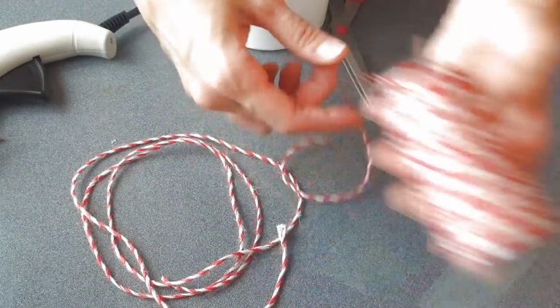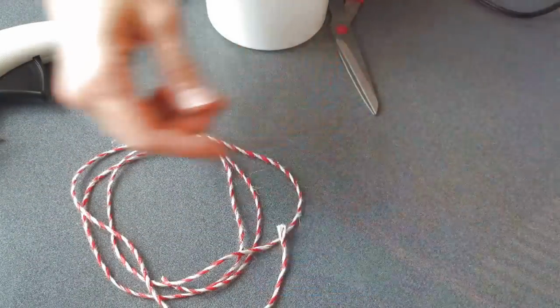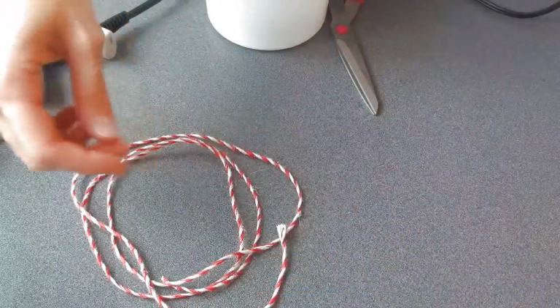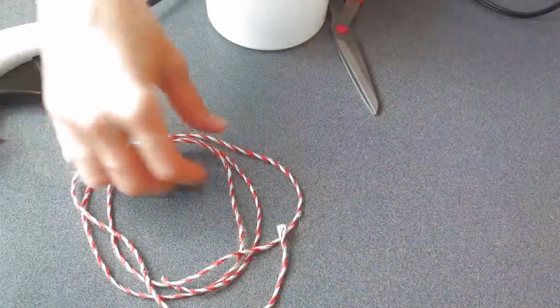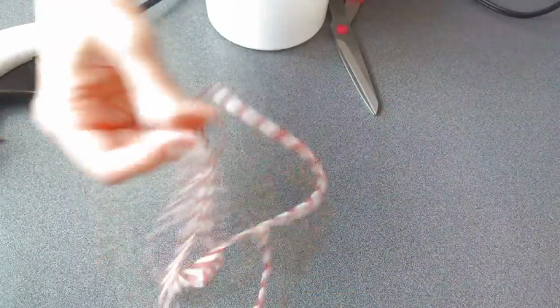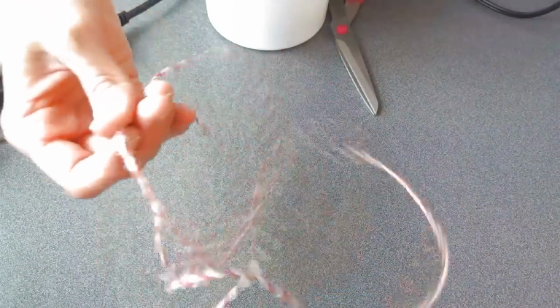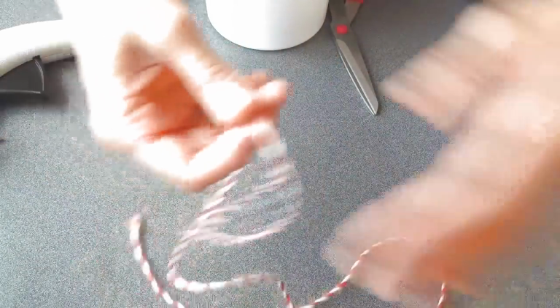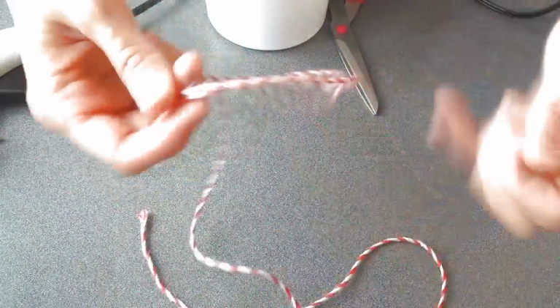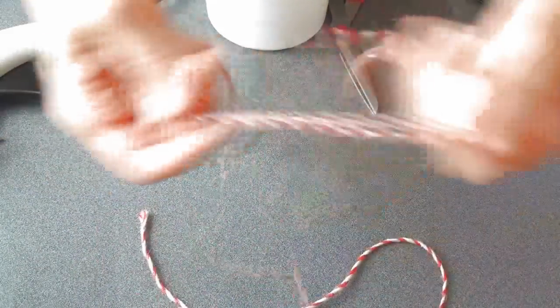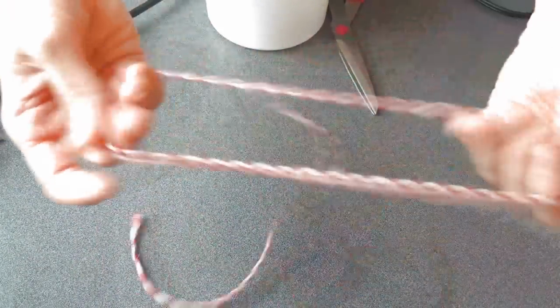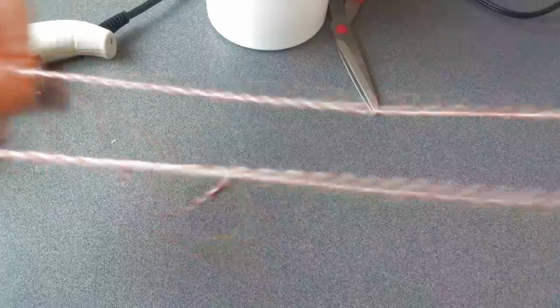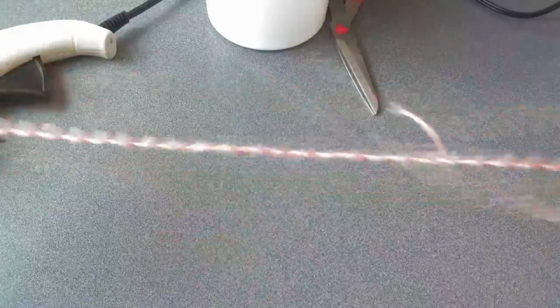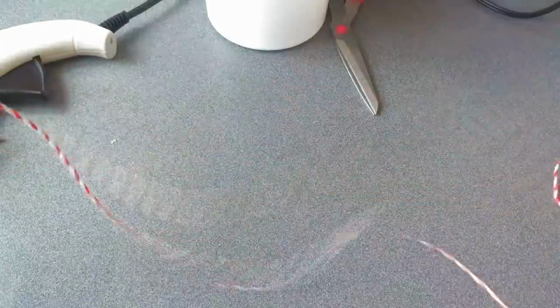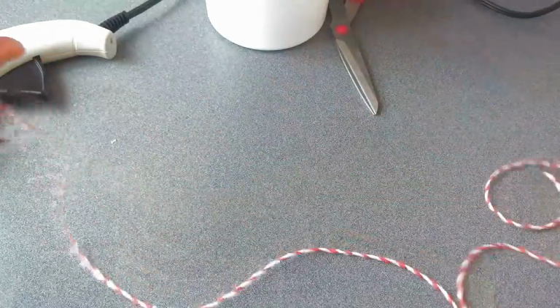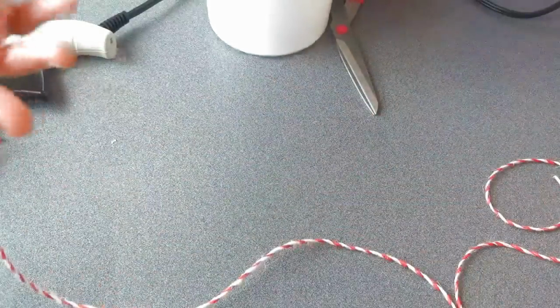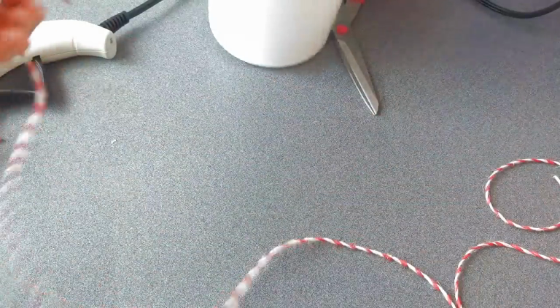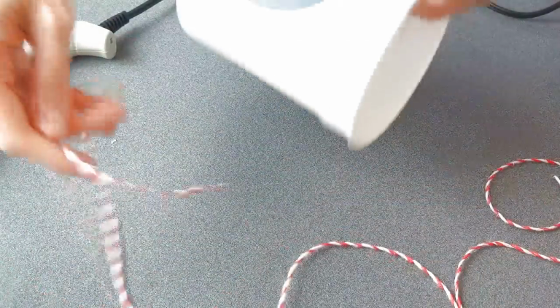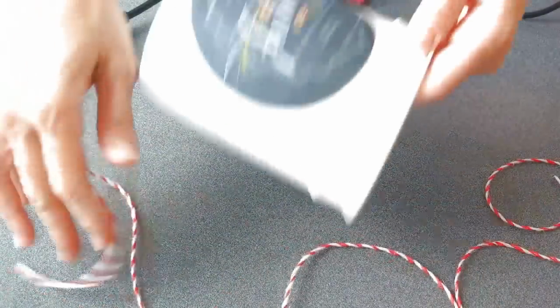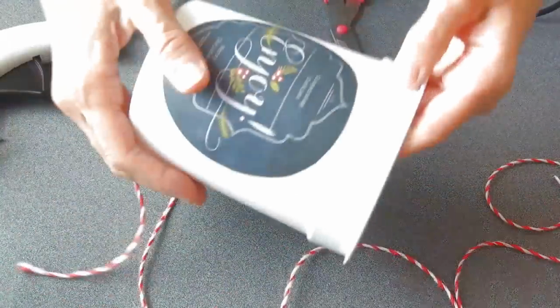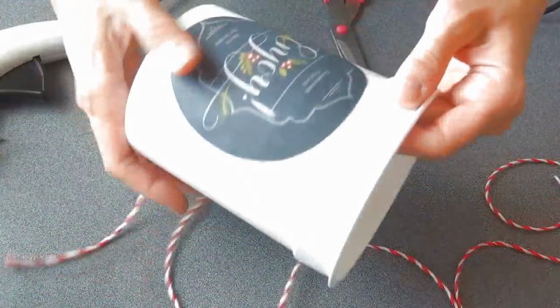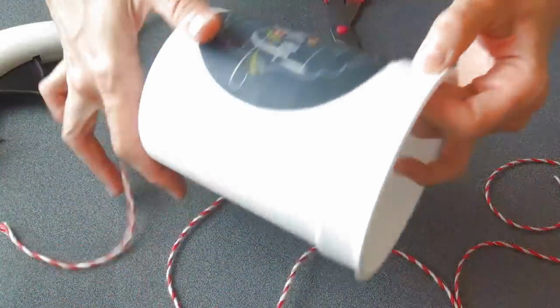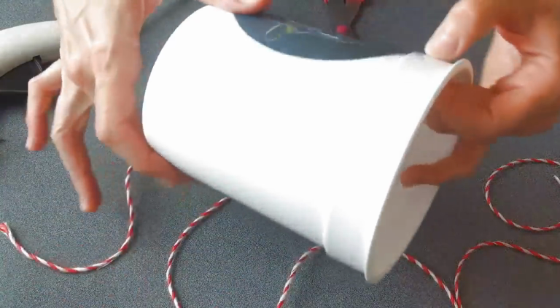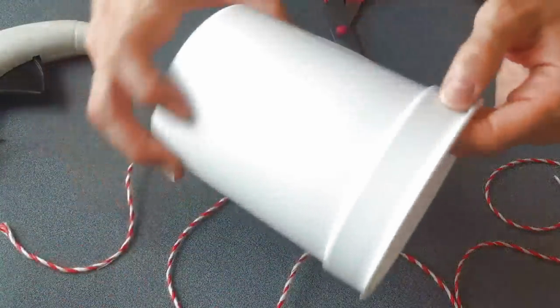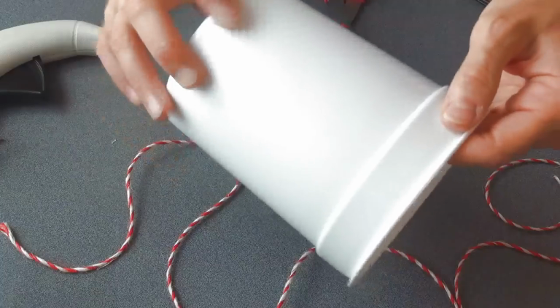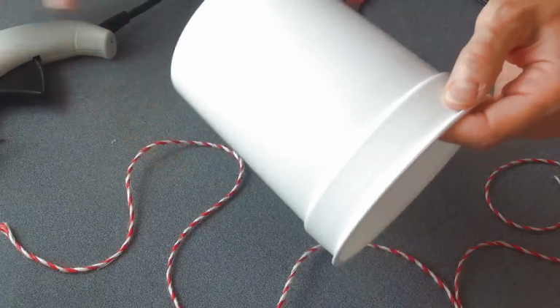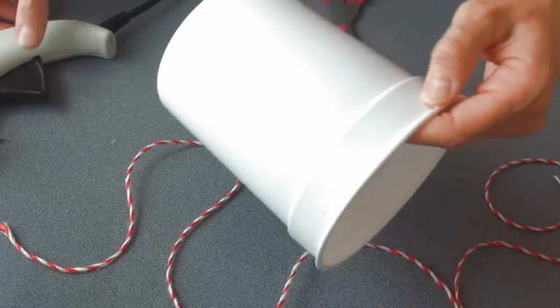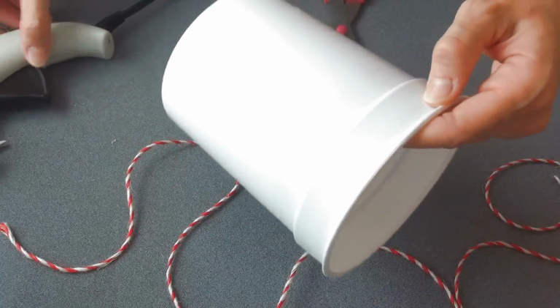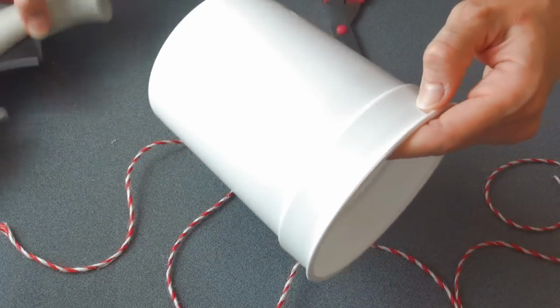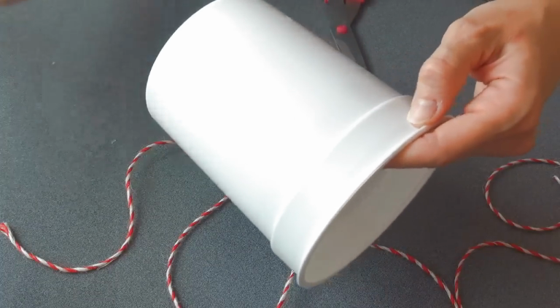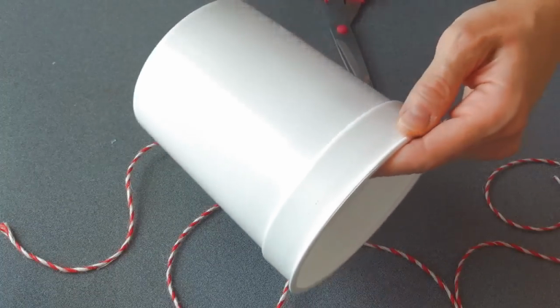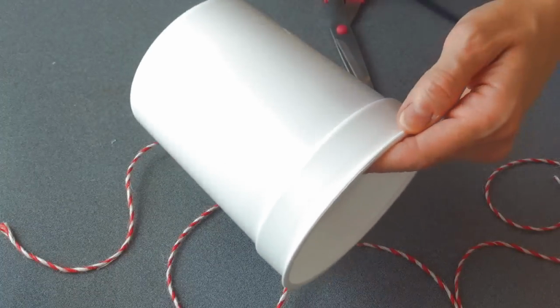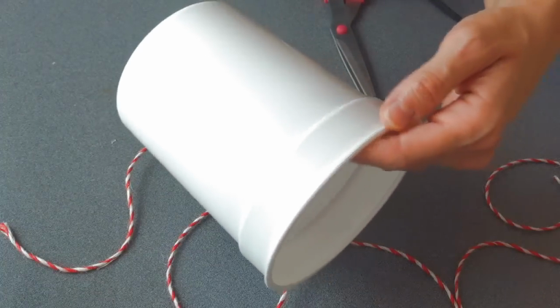This is another twine I got at Michael's. This is a slightly thicker twine and I'm gonna decorate the very top with it.